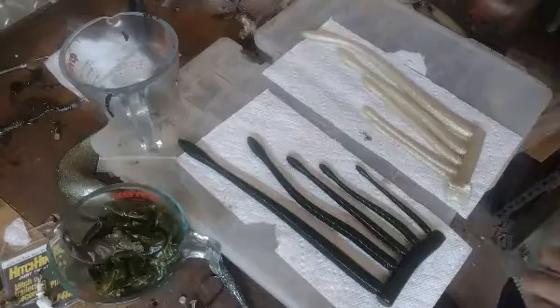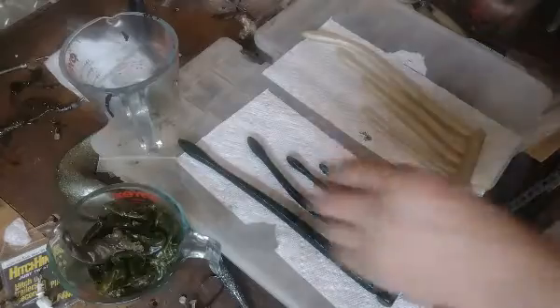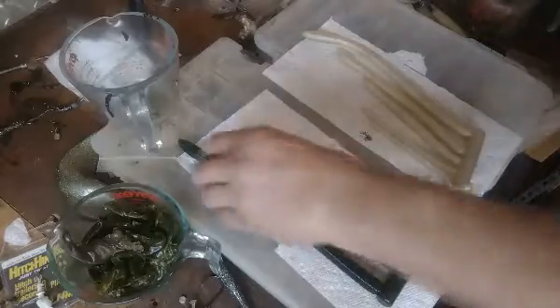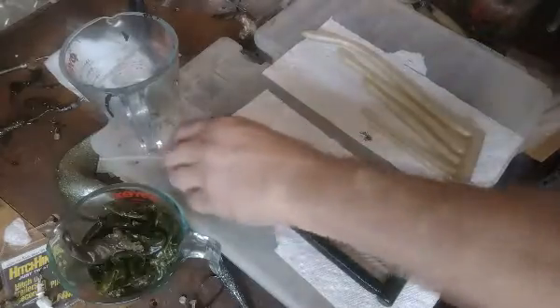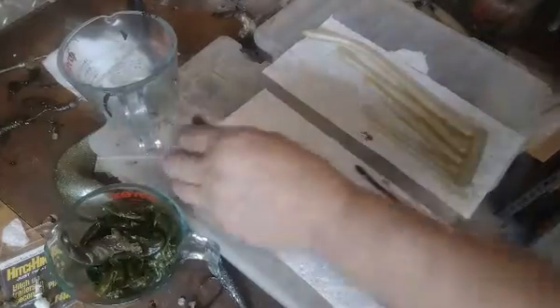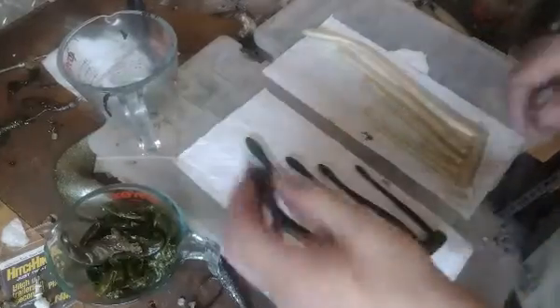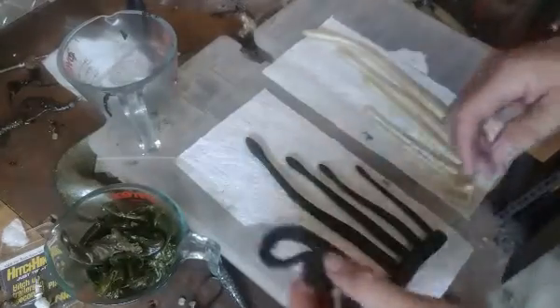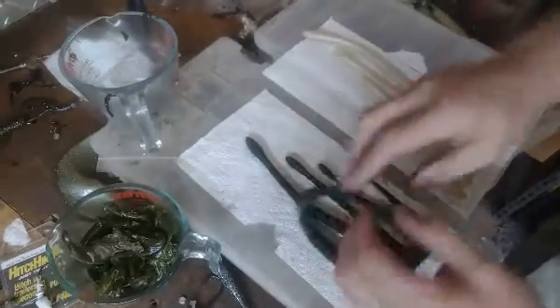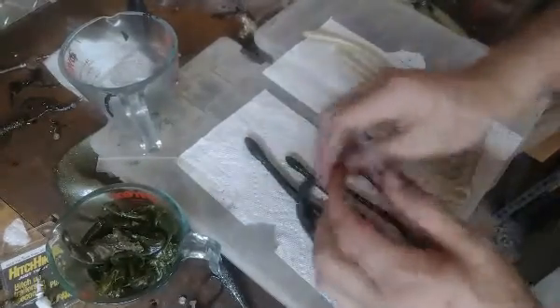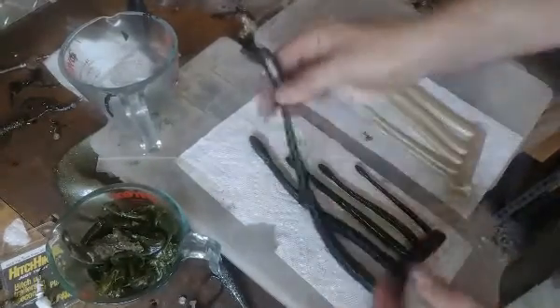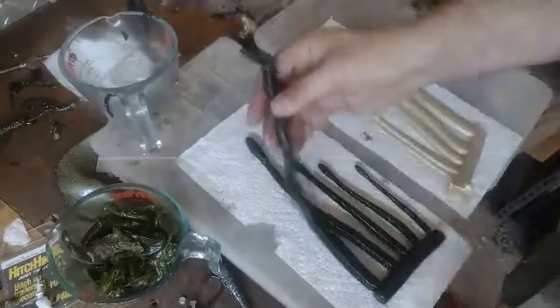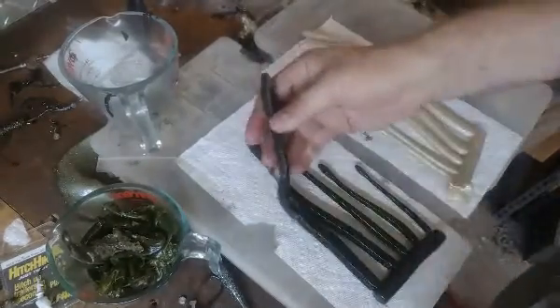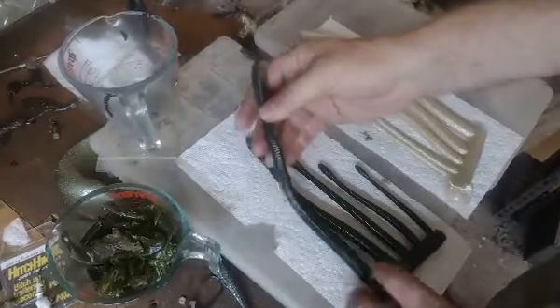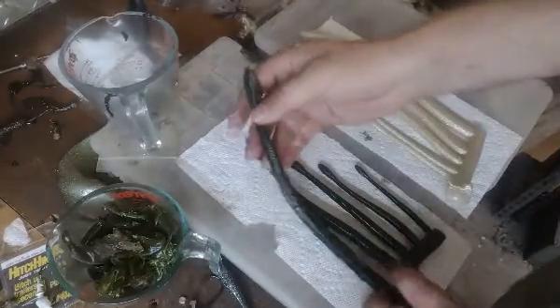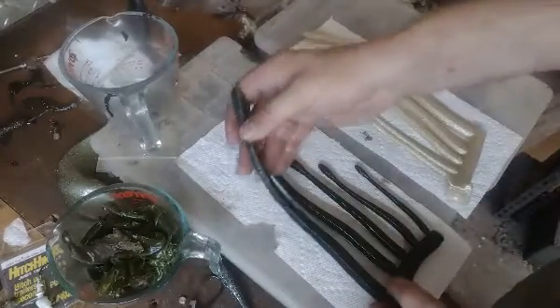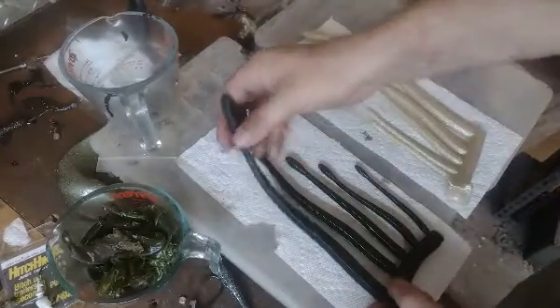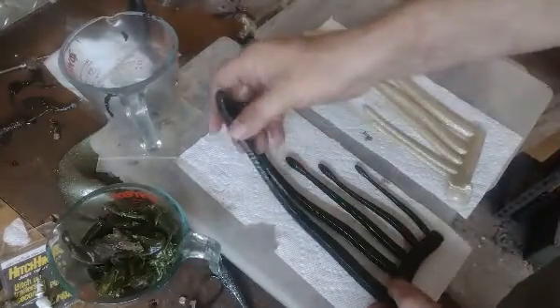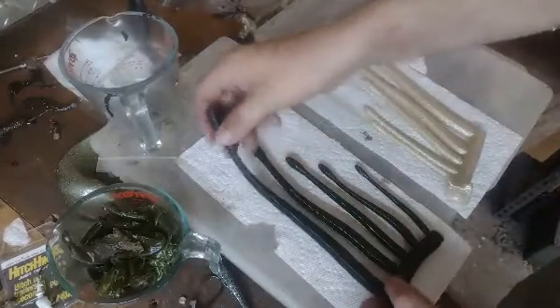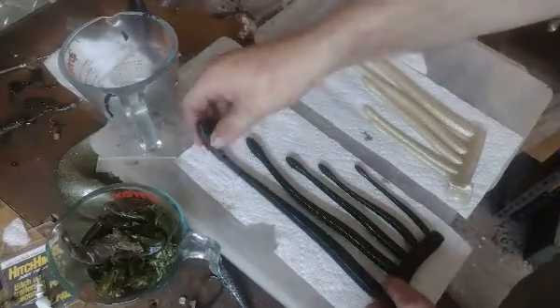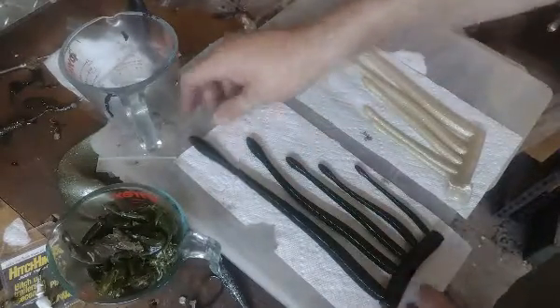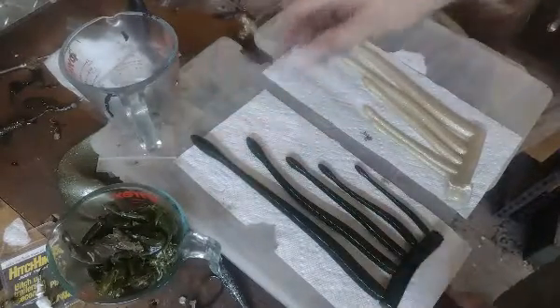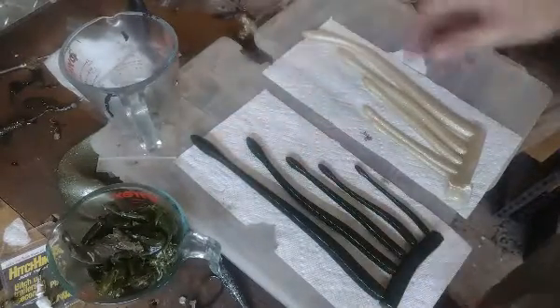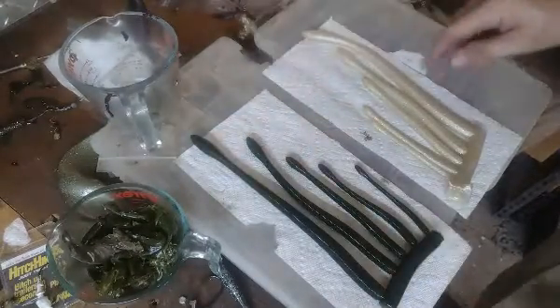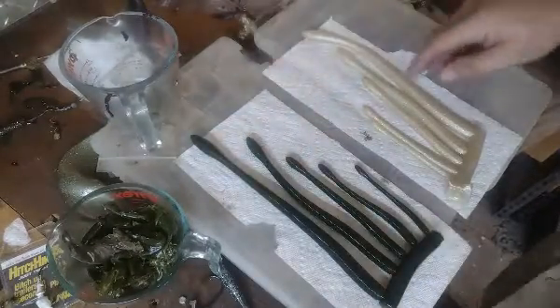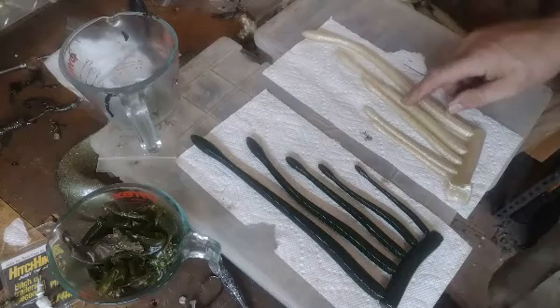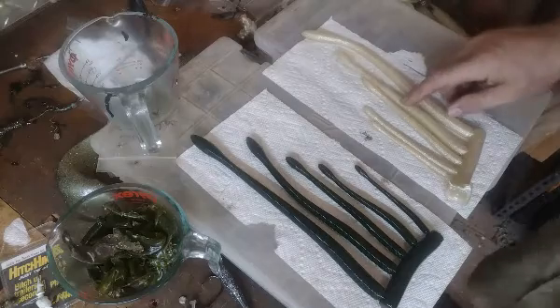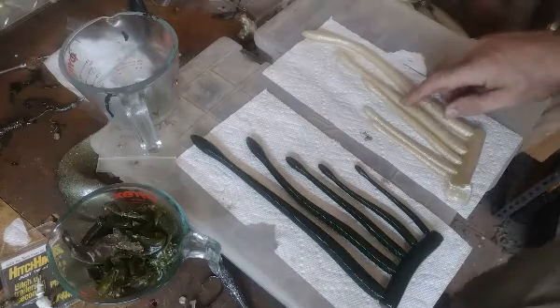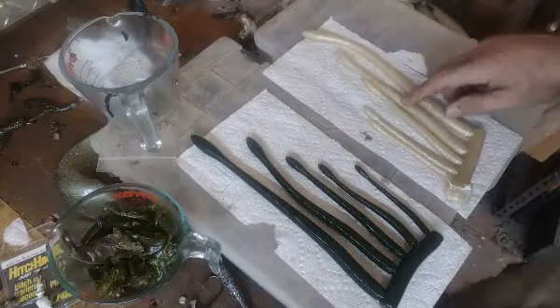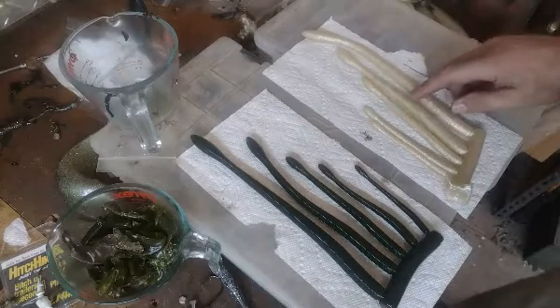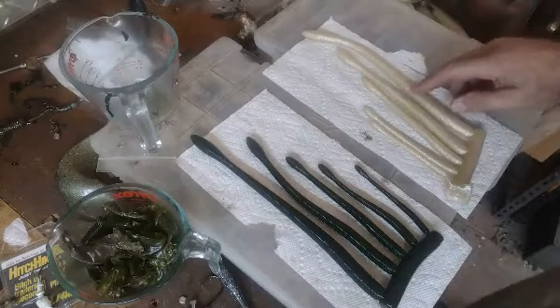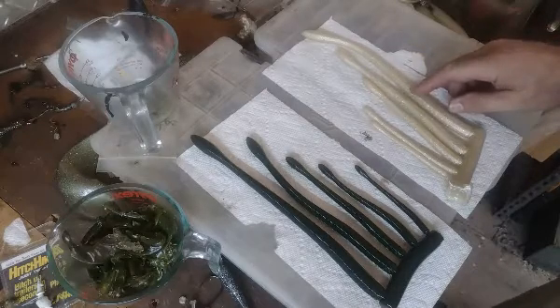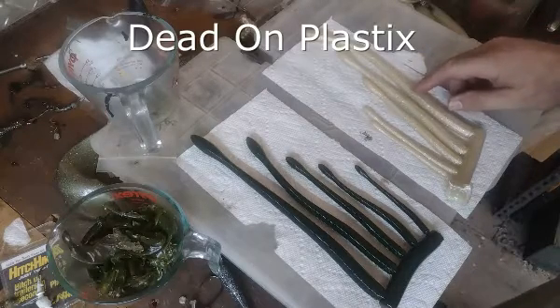If you're wondering what plastic this is, this is MF Regular here, and this is Dead On Plastics.